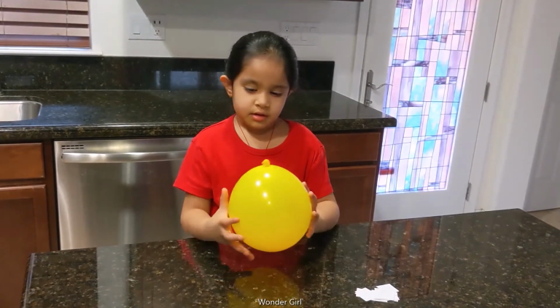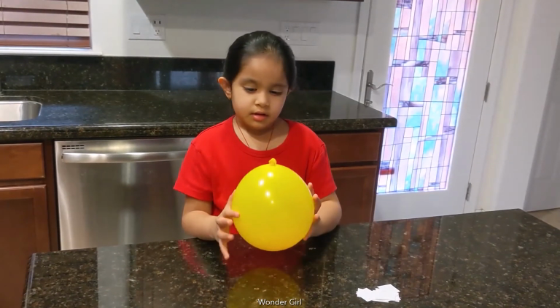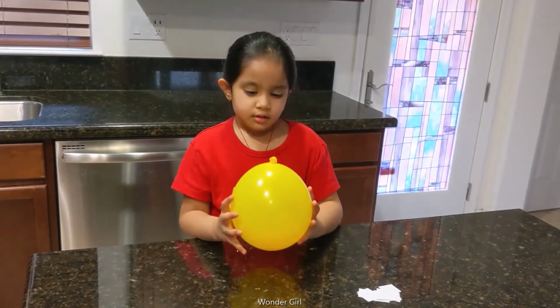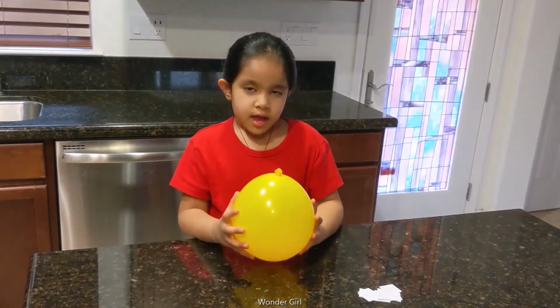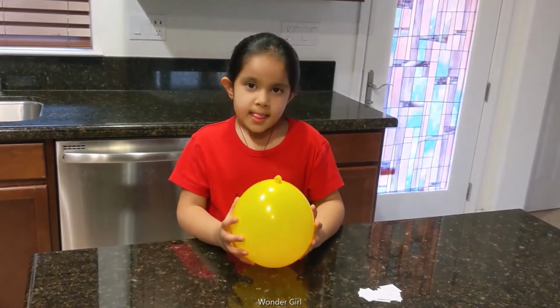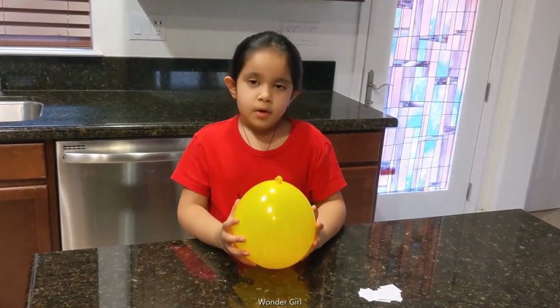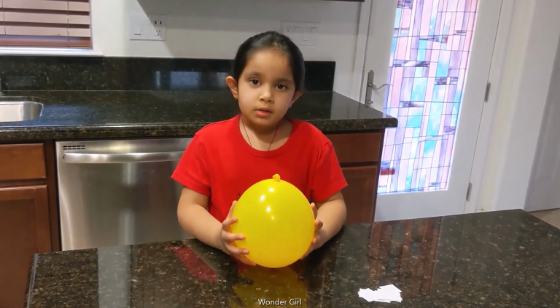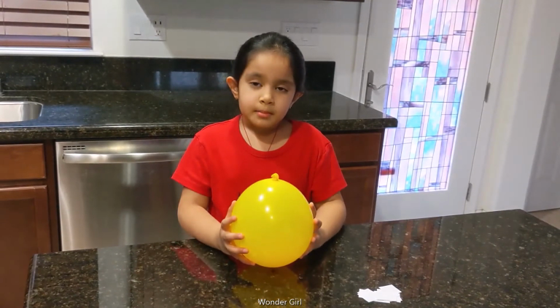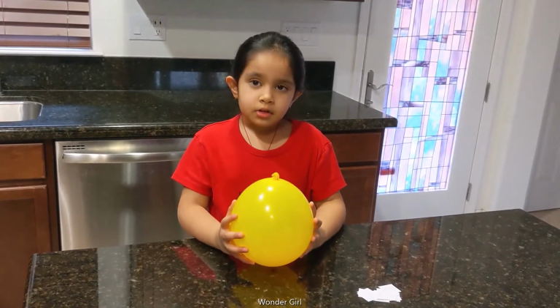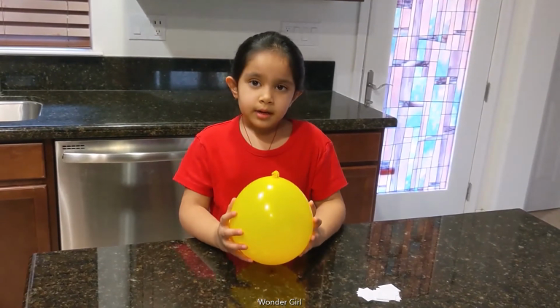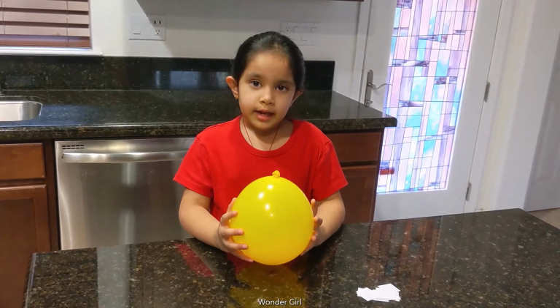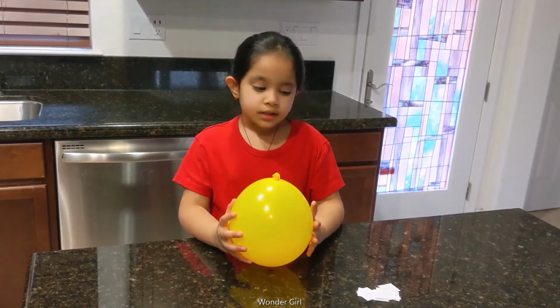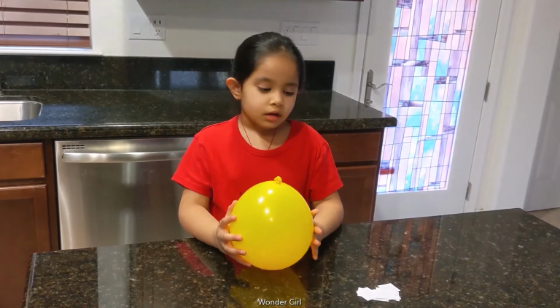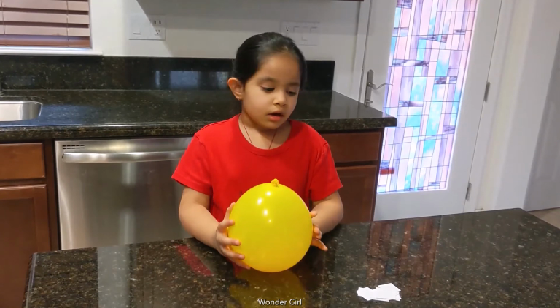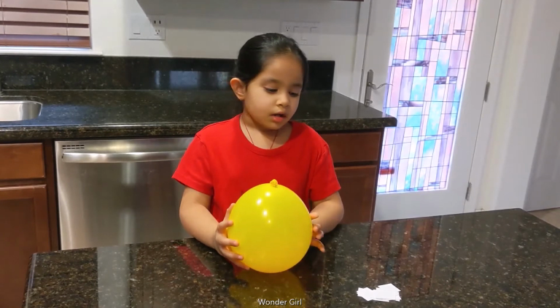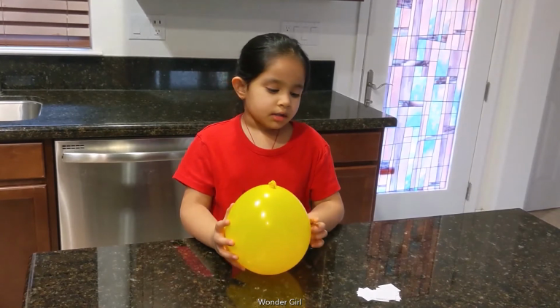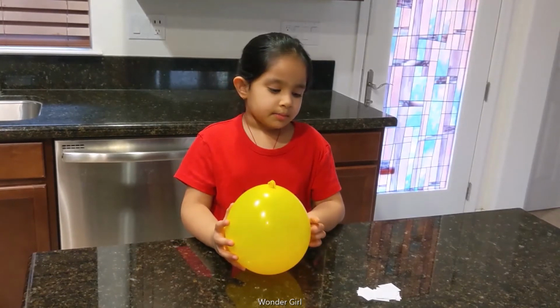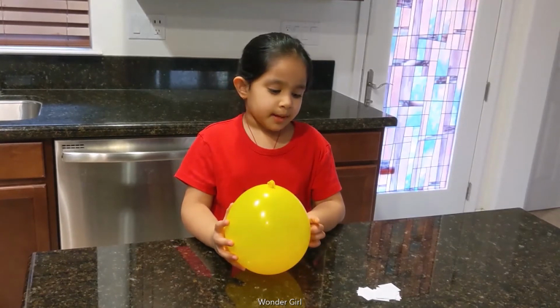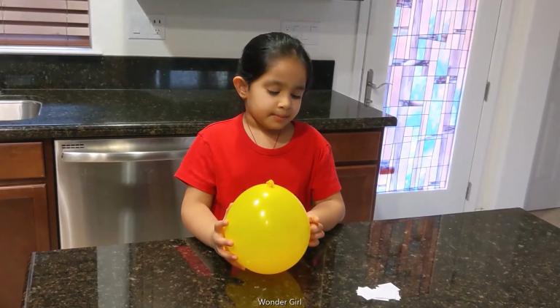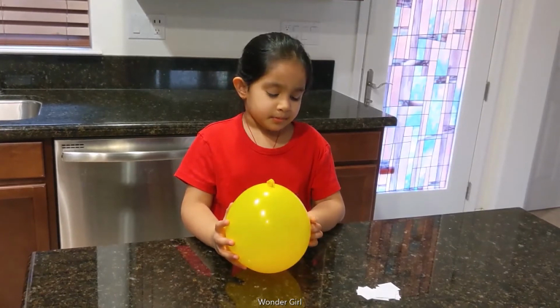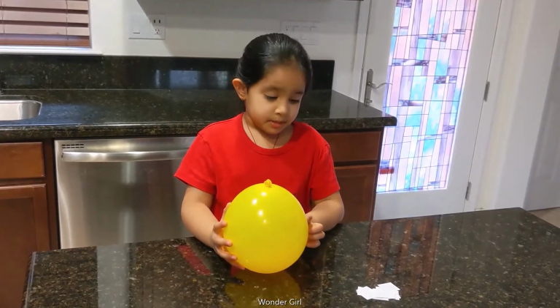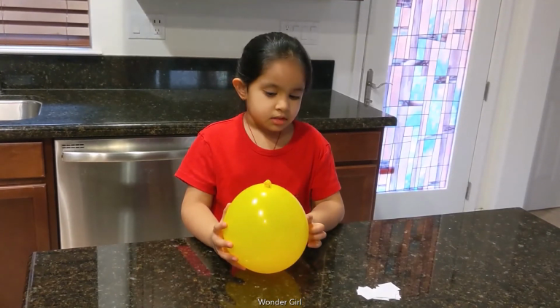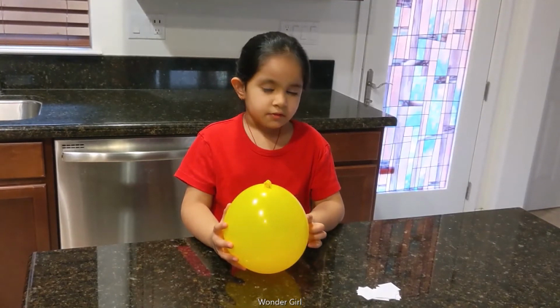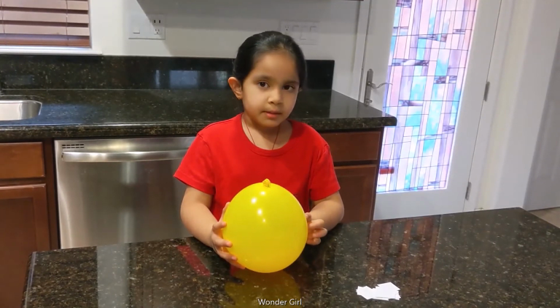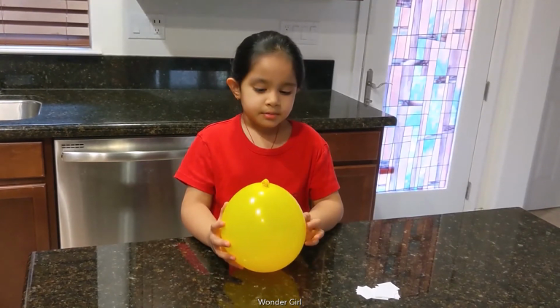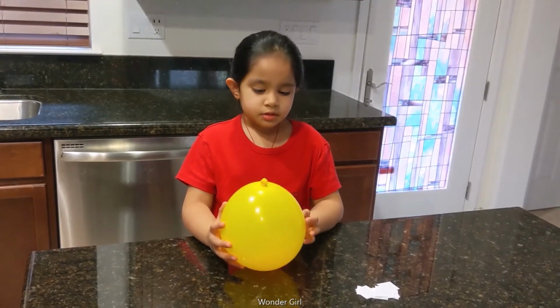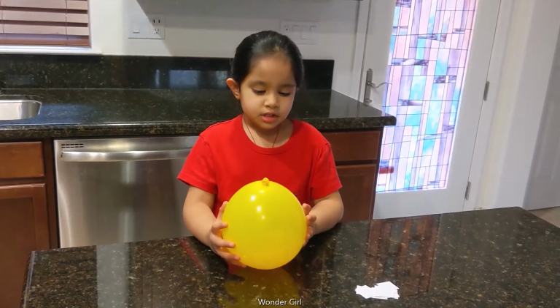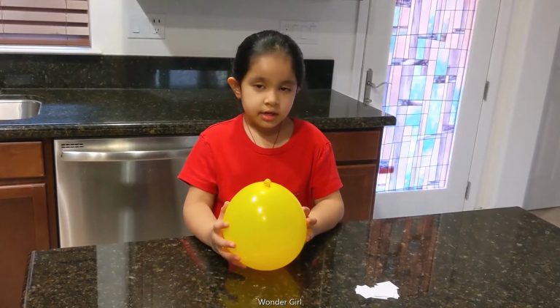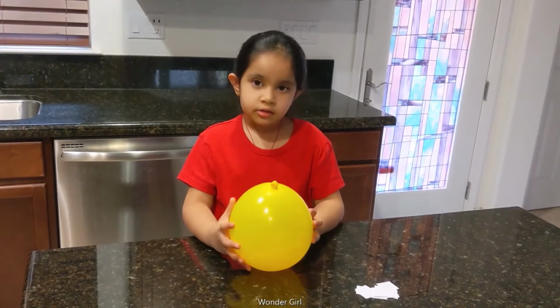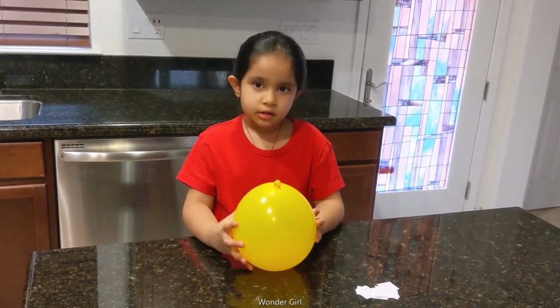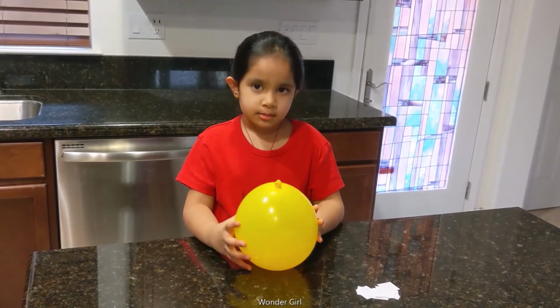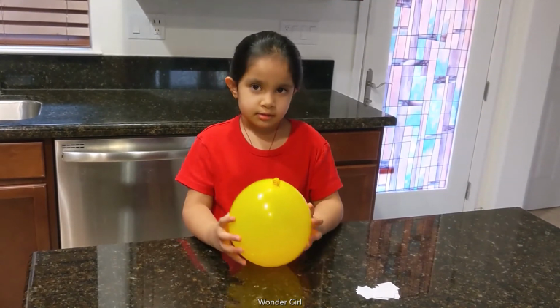And when I rub it in my hair, all the pieces of paper will stick on the balloon.